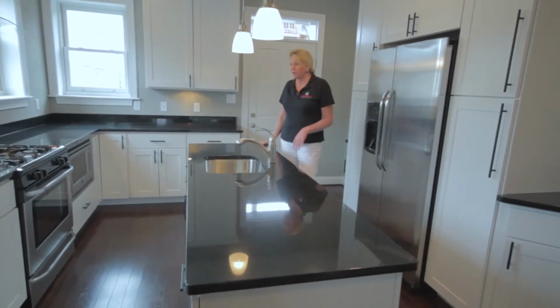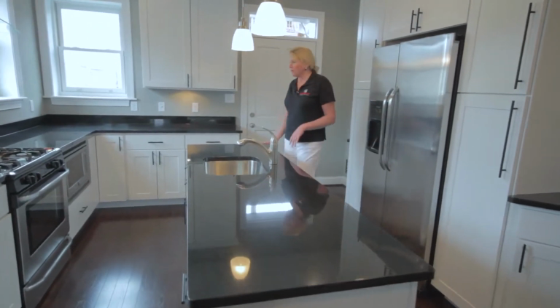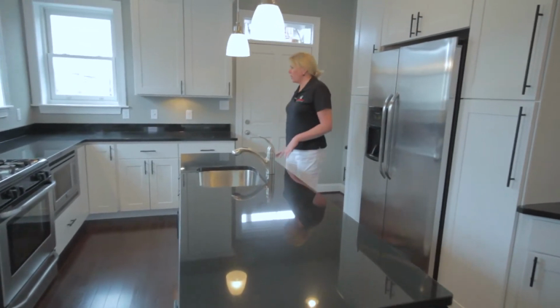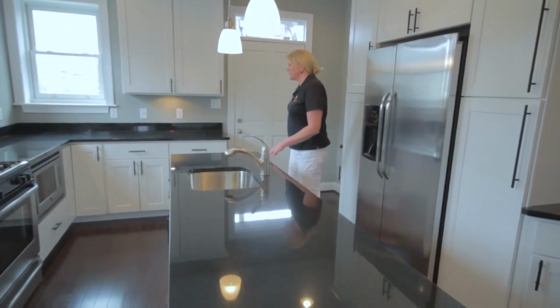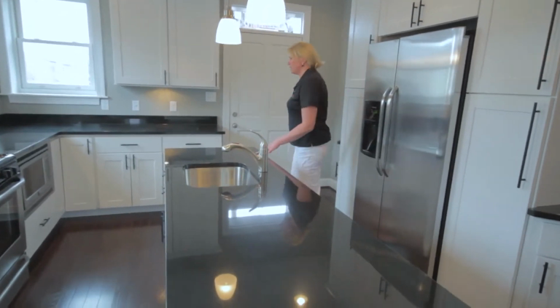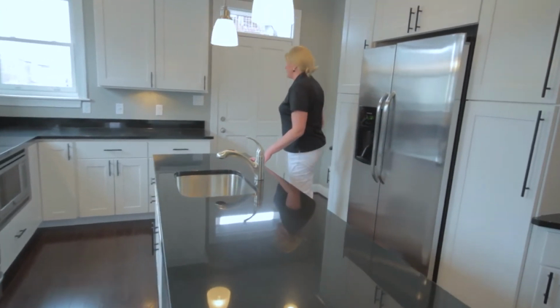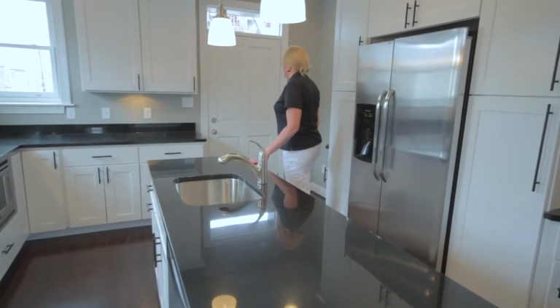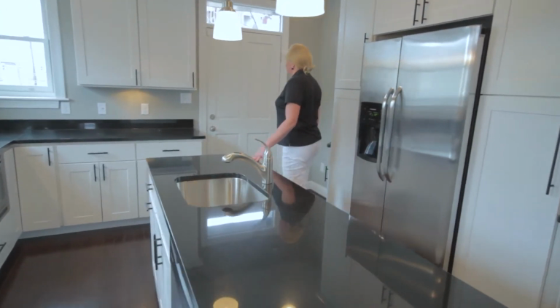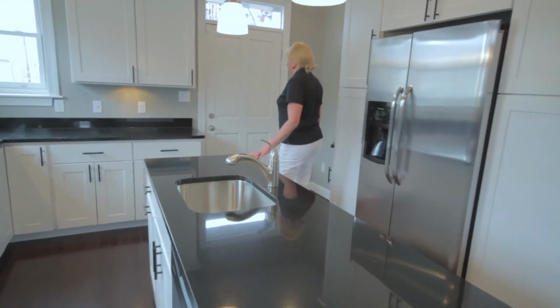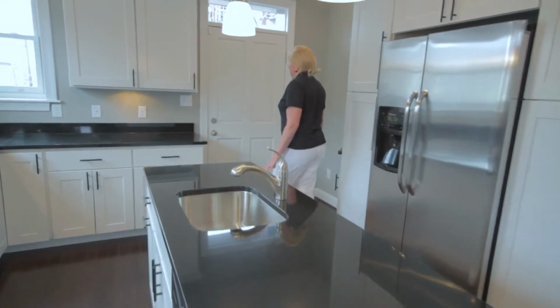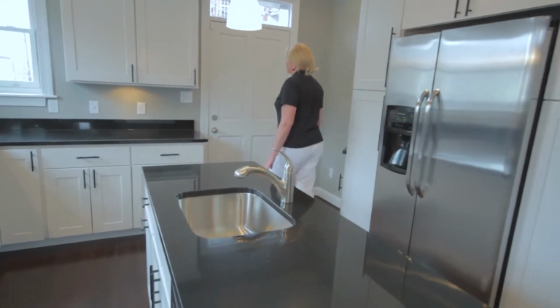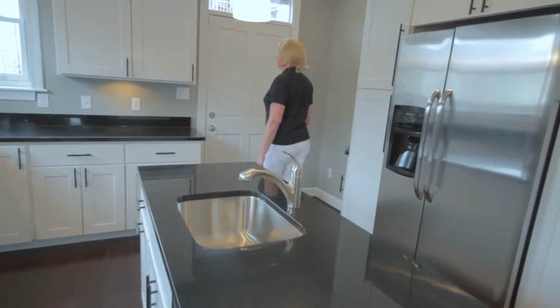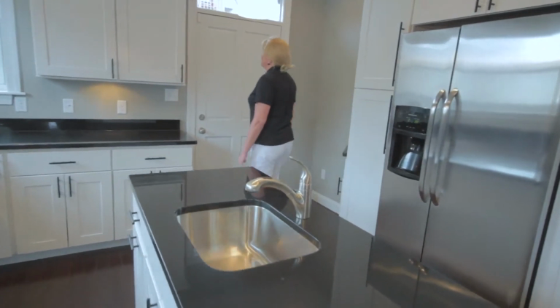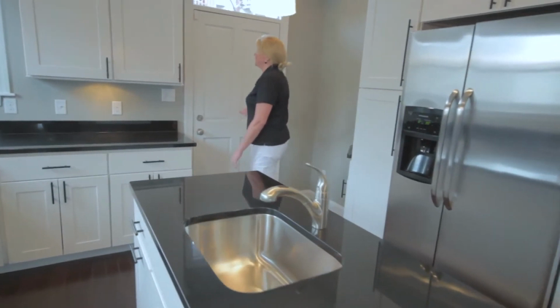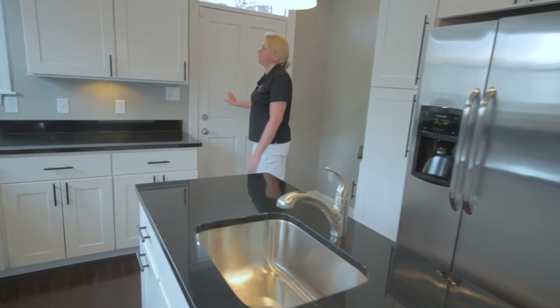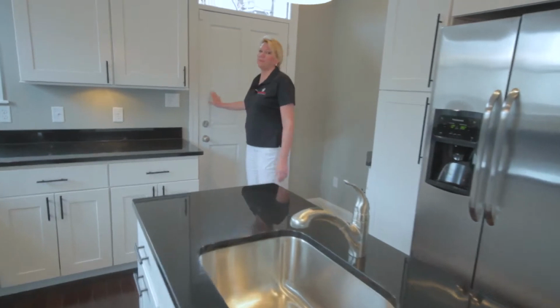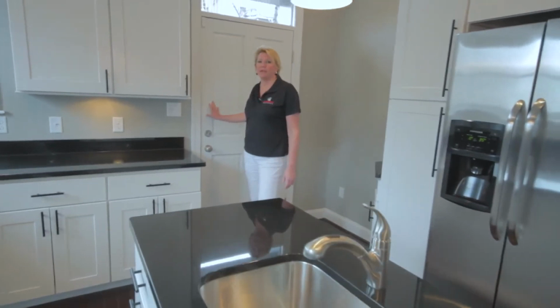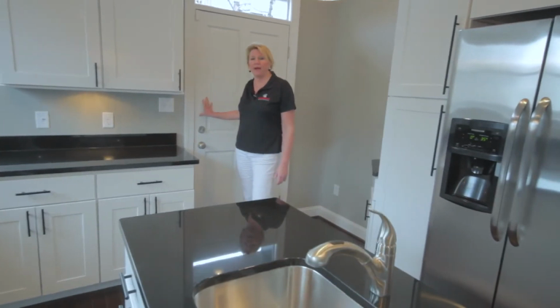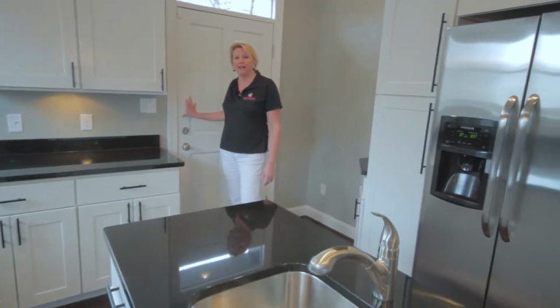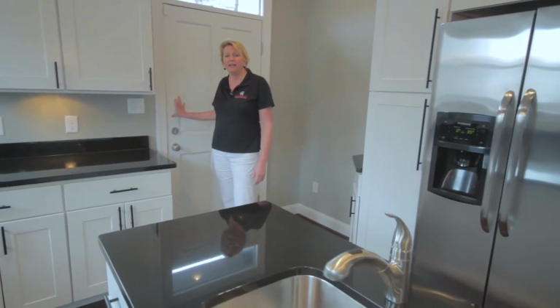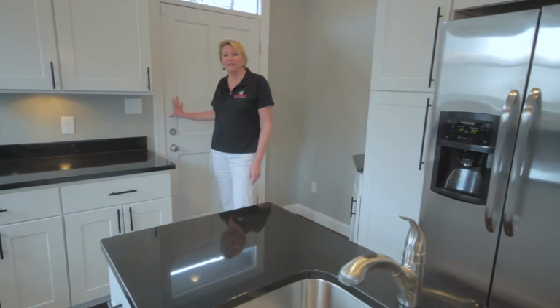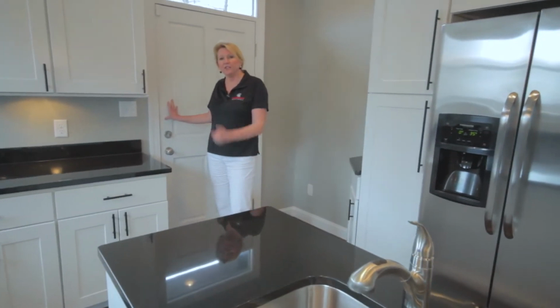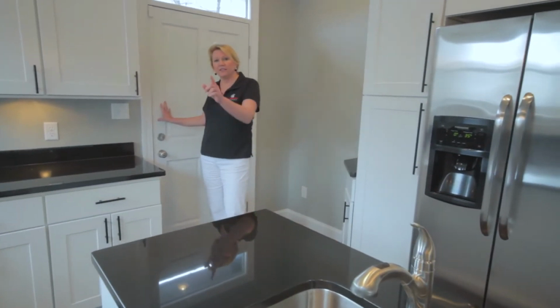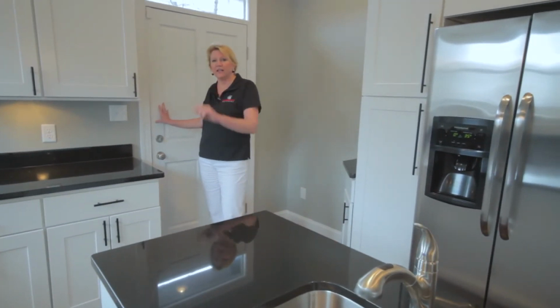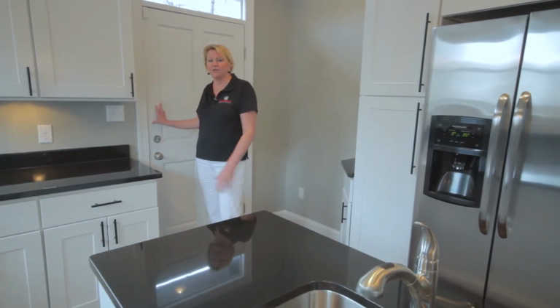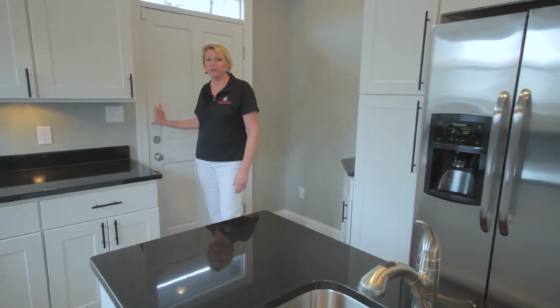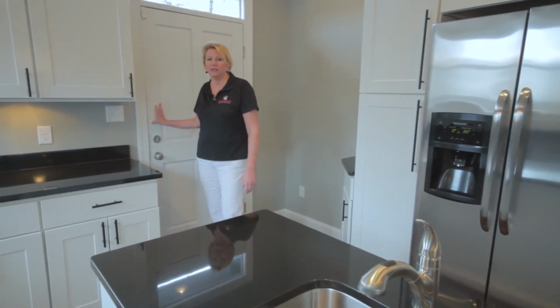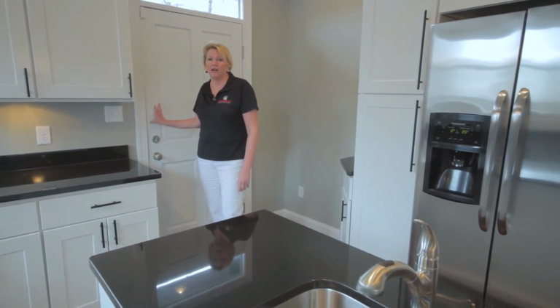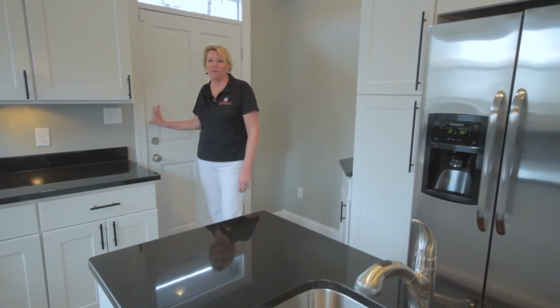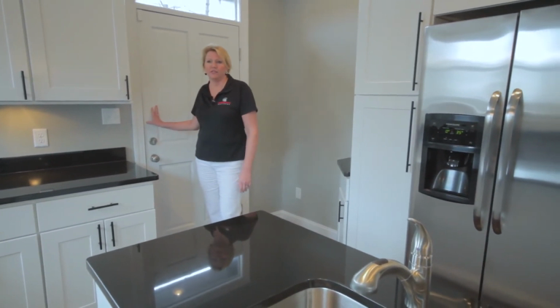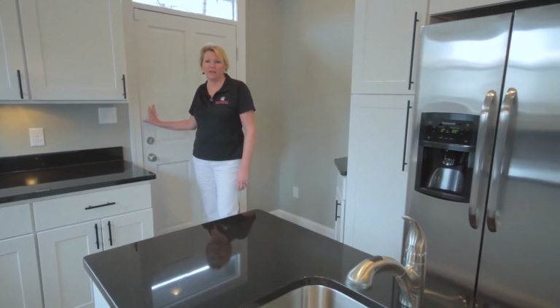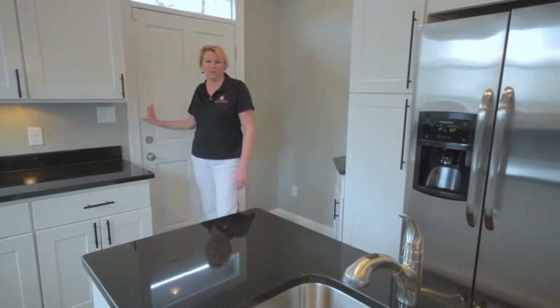The home itself features a rear door, which heads out to your back parking pad, and you also have a side door on the side of the home.